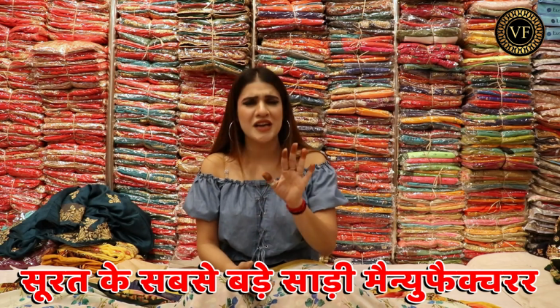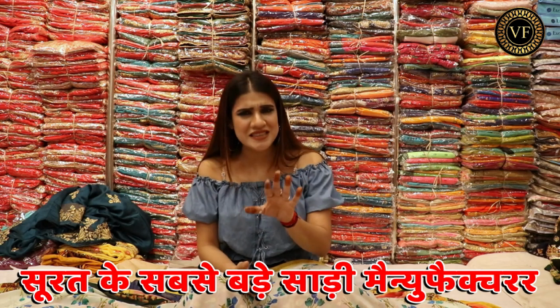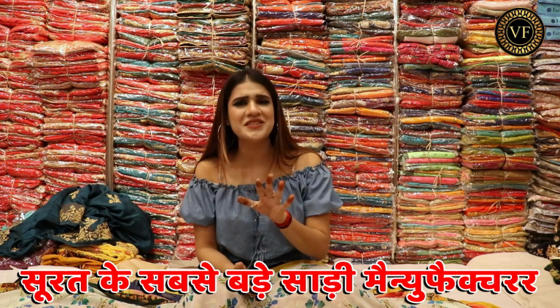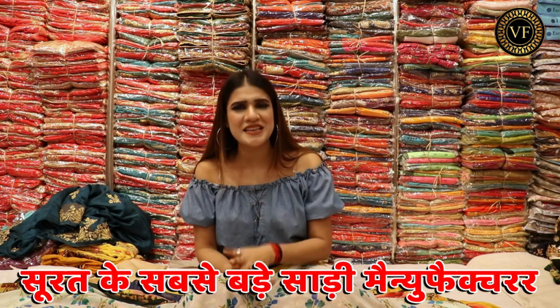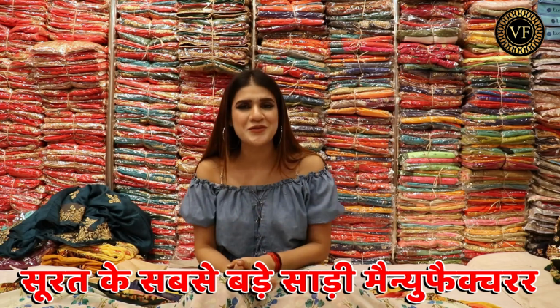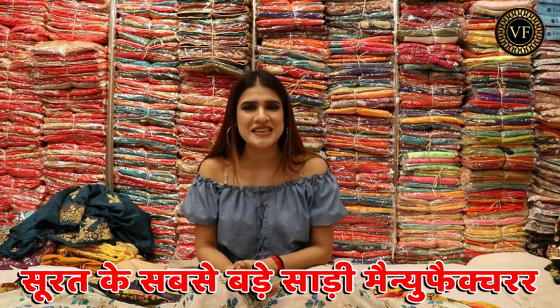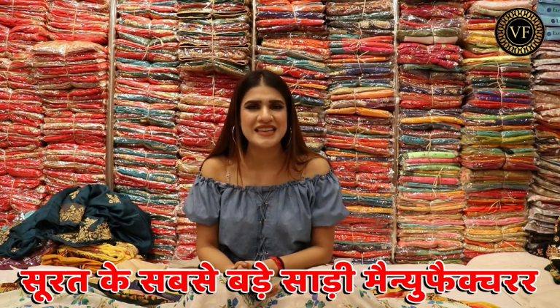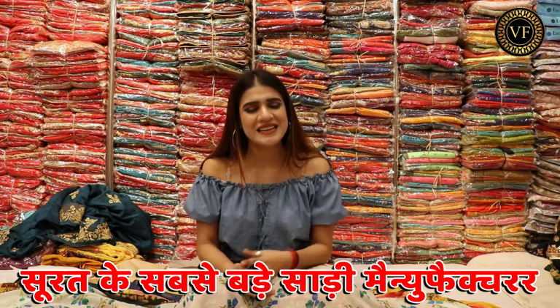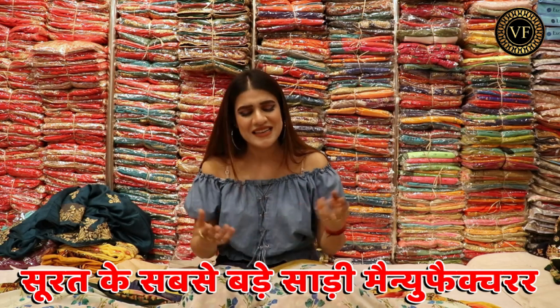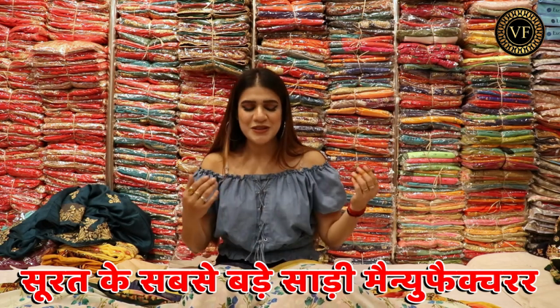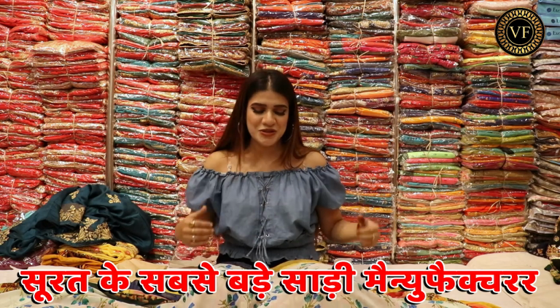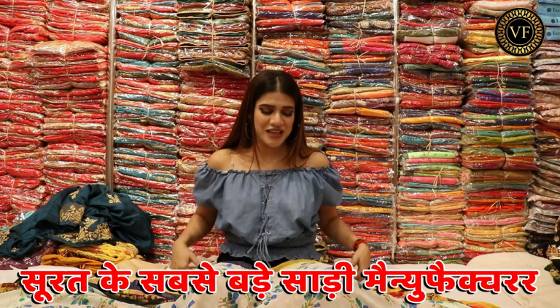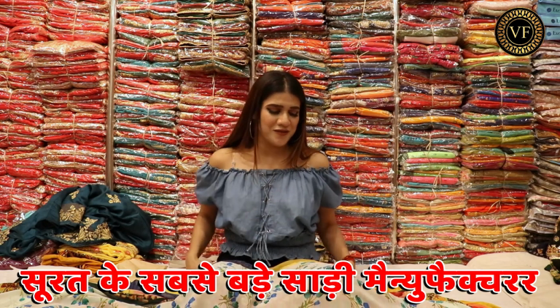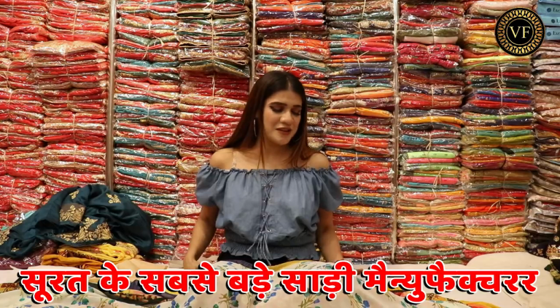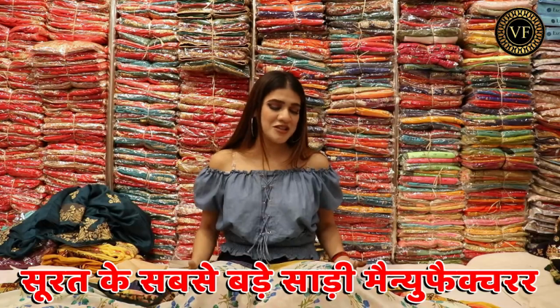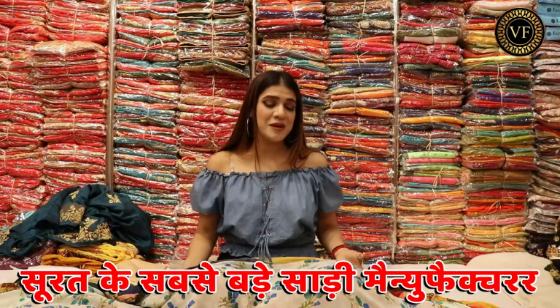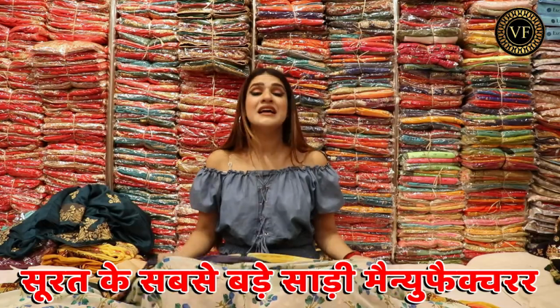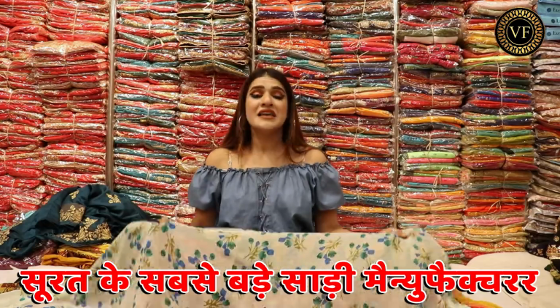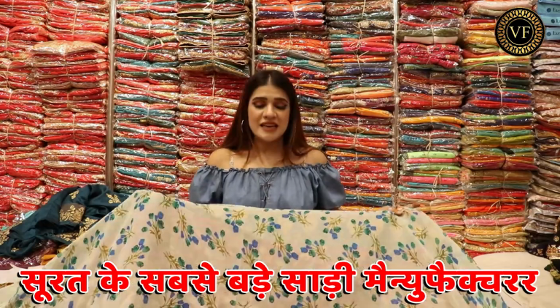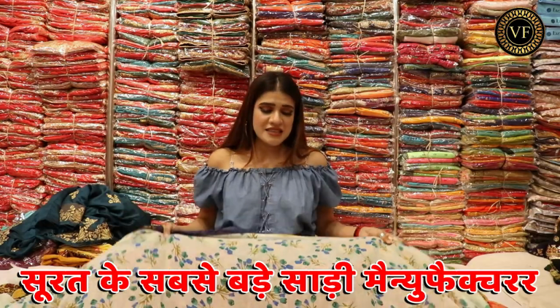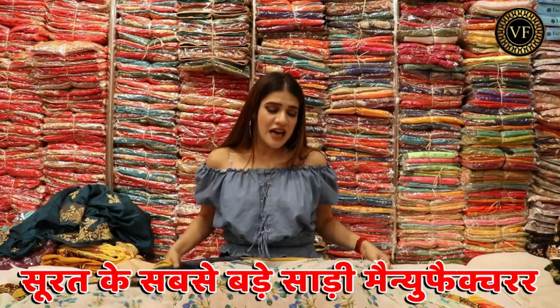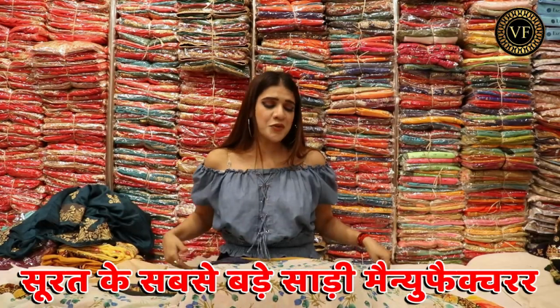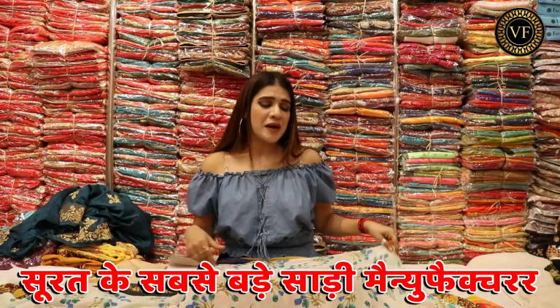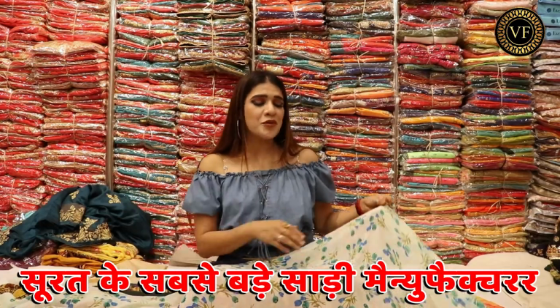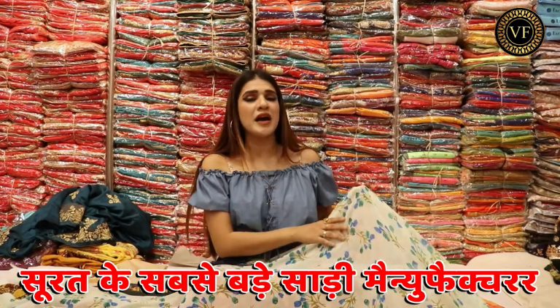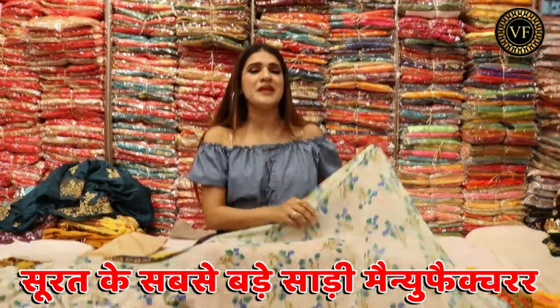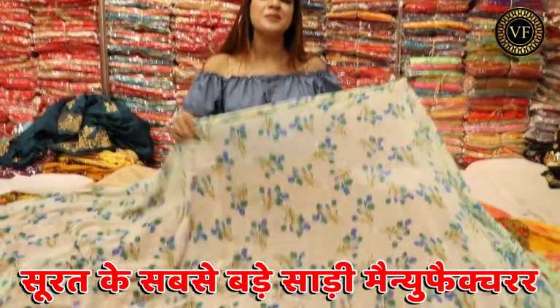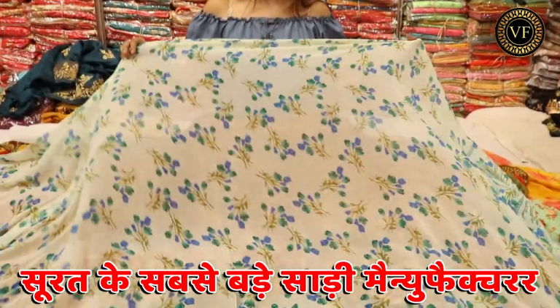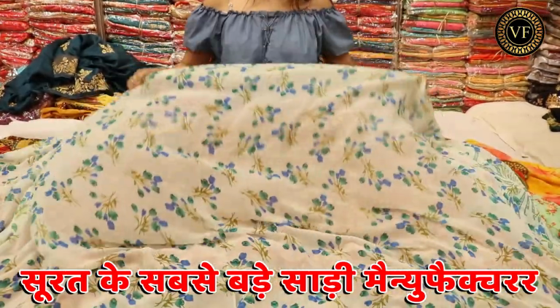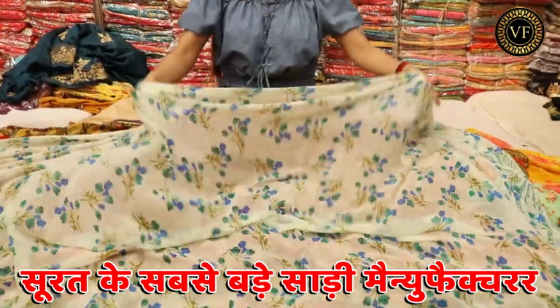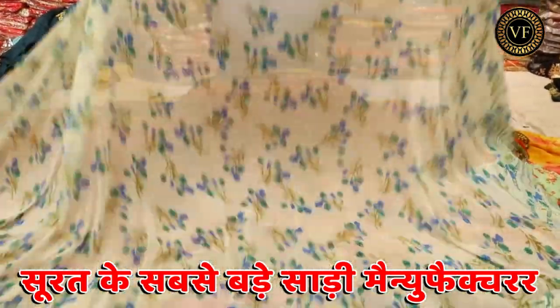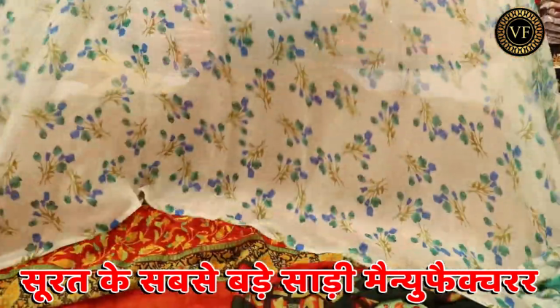You will keep this variety. In the same way, what you will get in the store, I will show you.